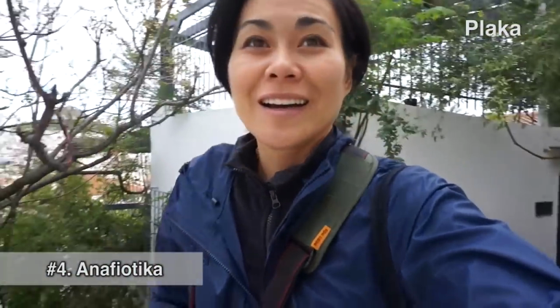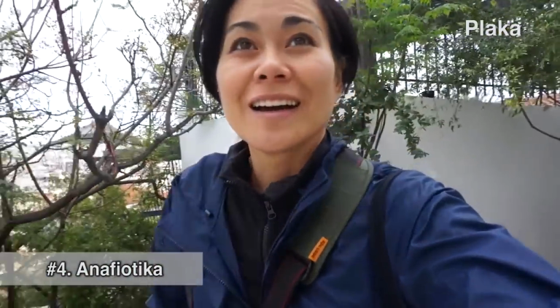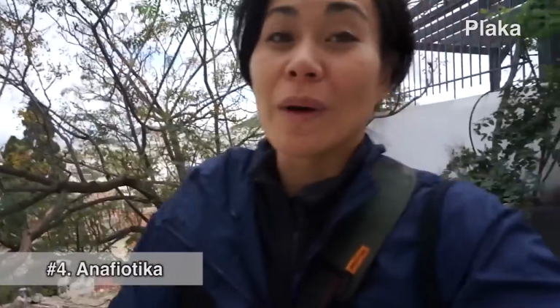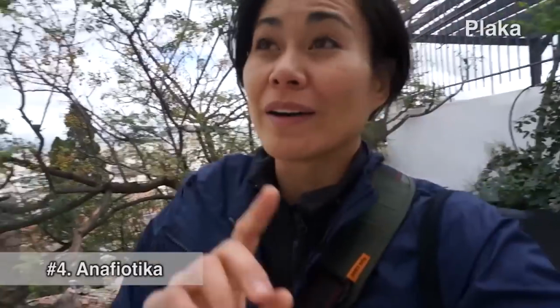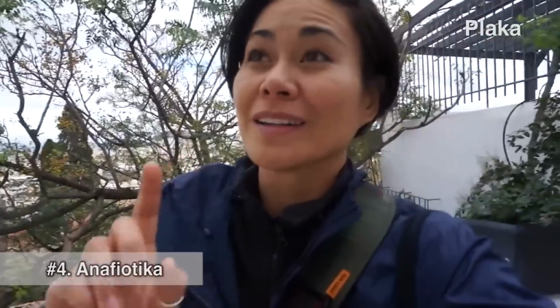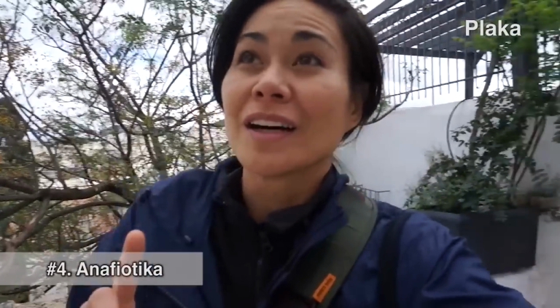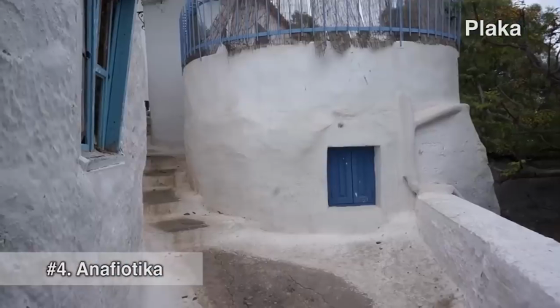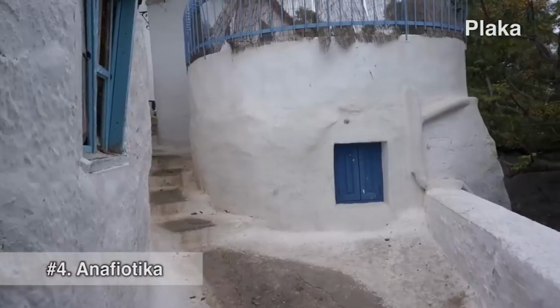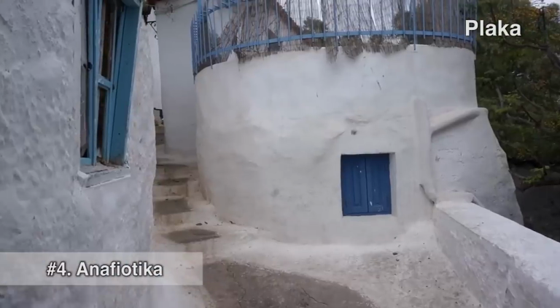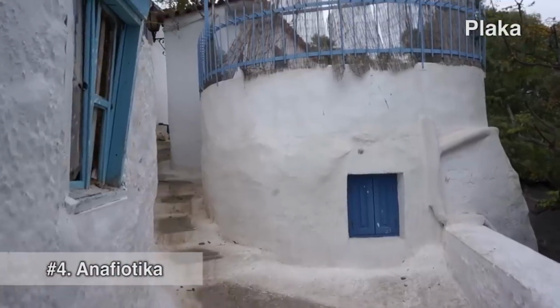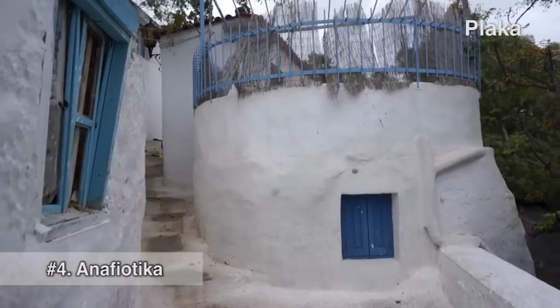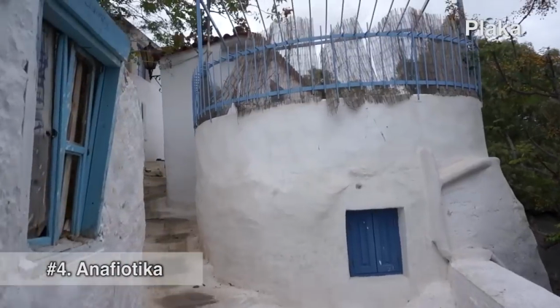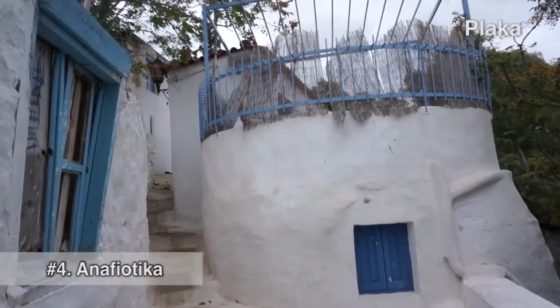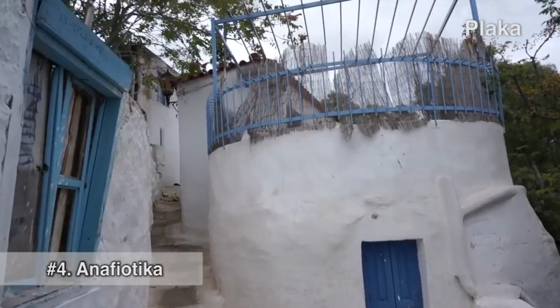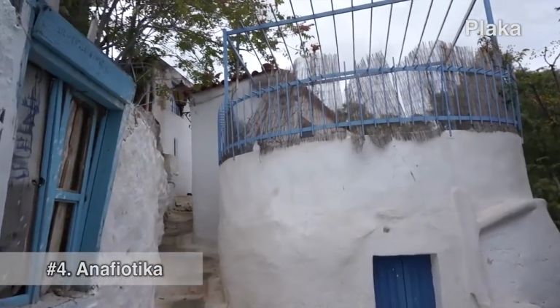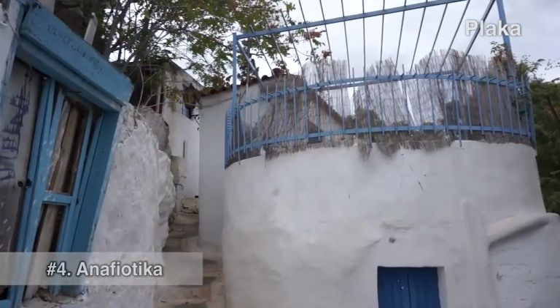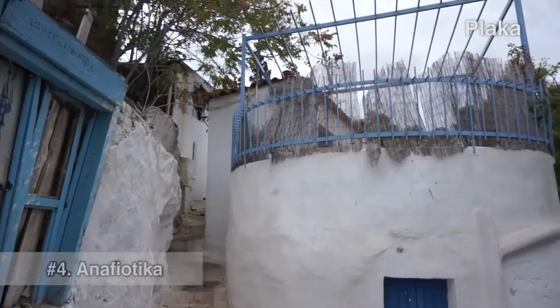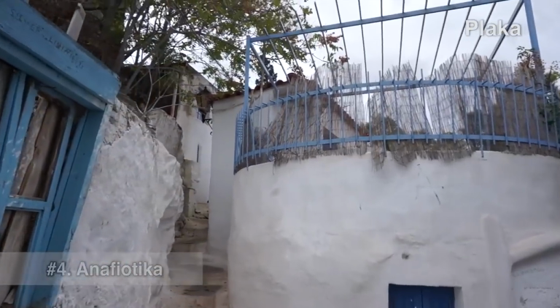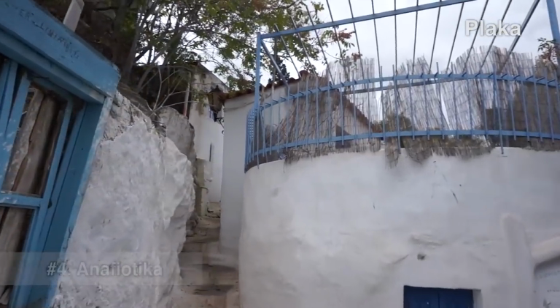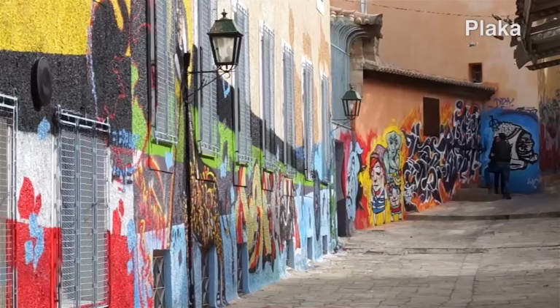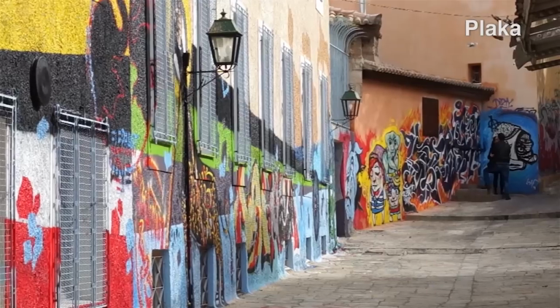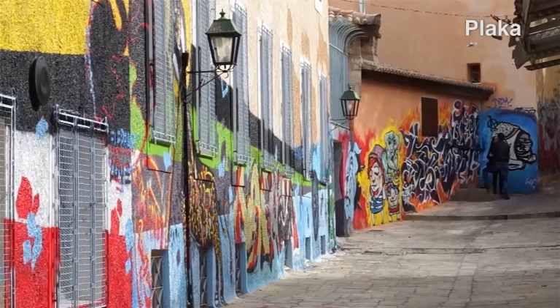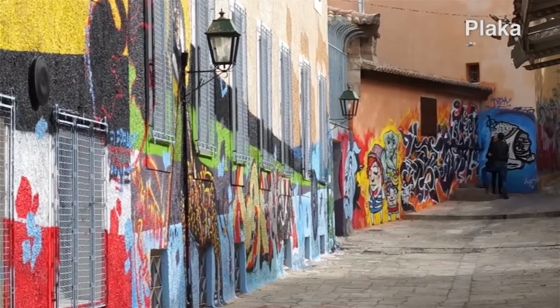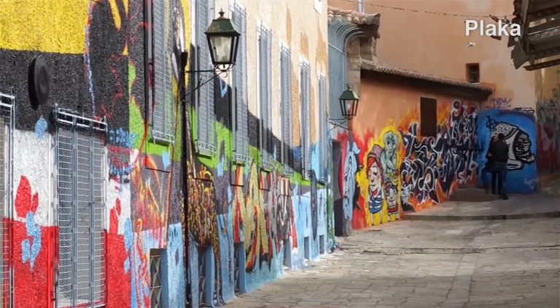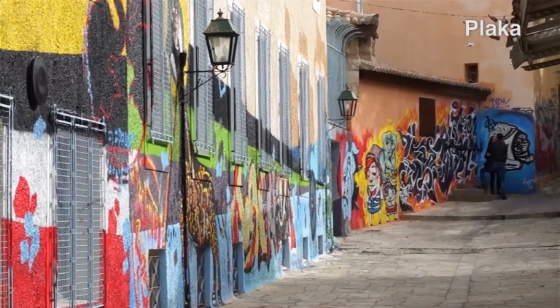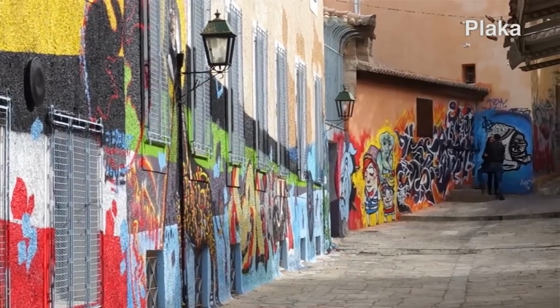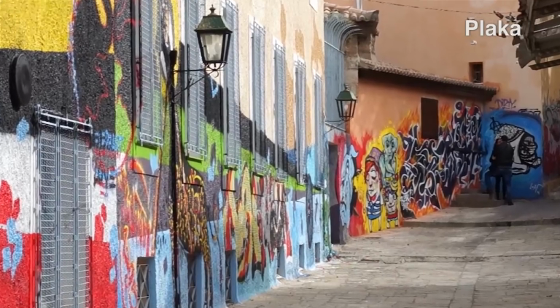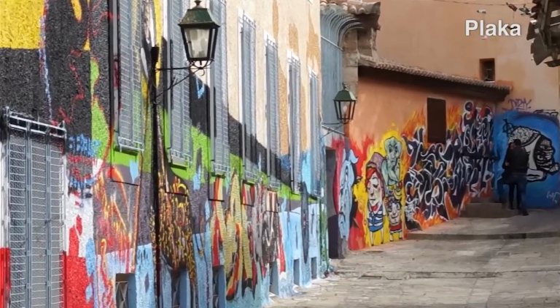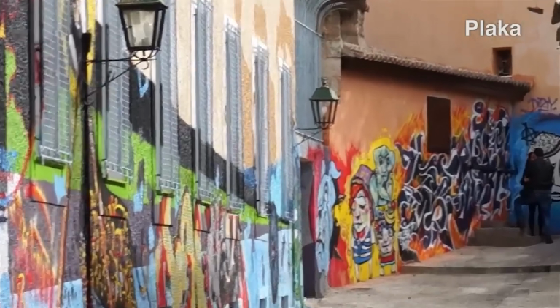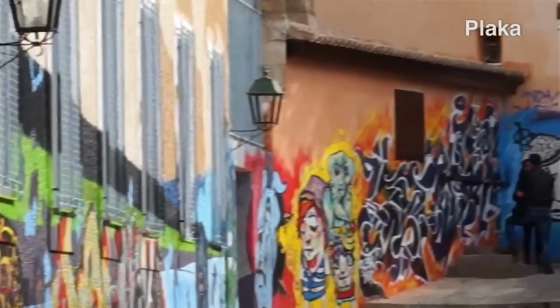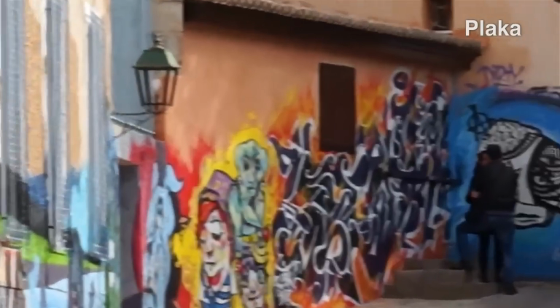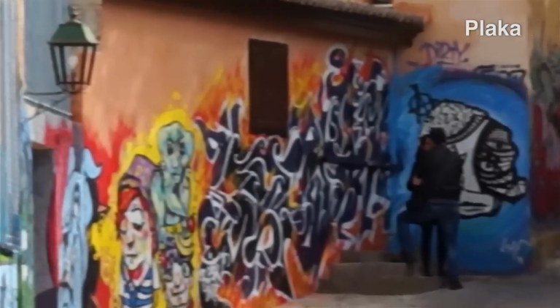Oh wow, look at this! But at the same time, you'll notice graffiti on the walls.